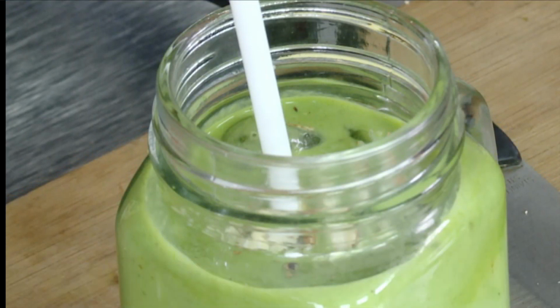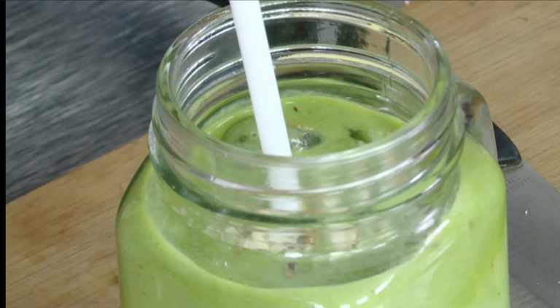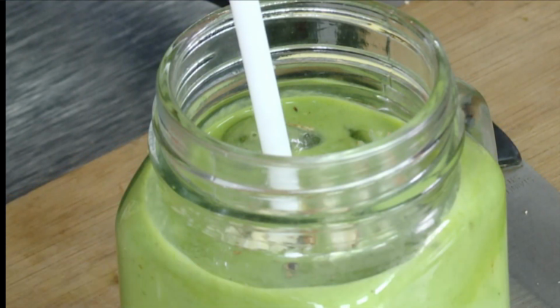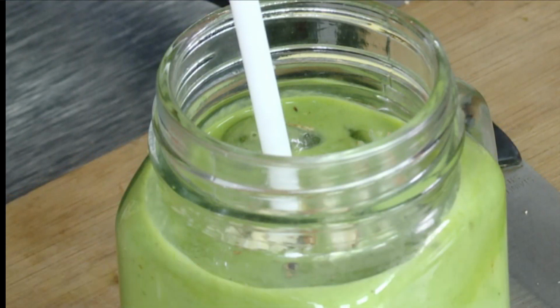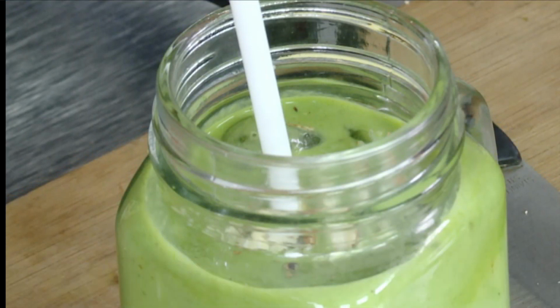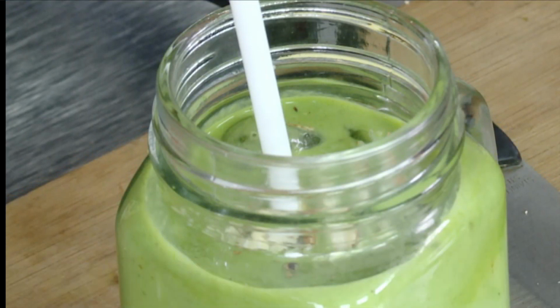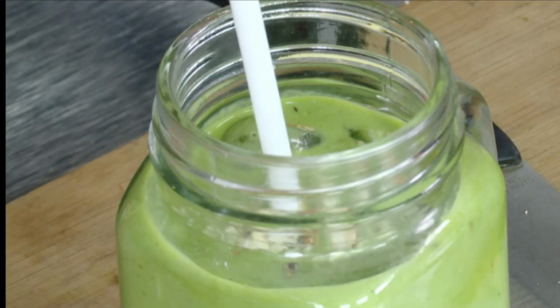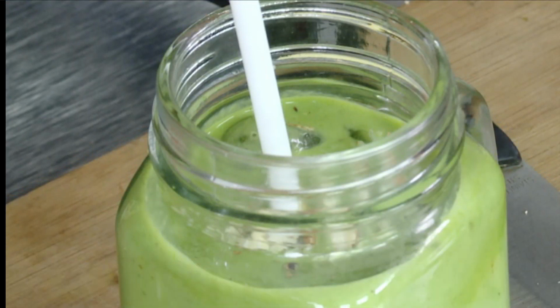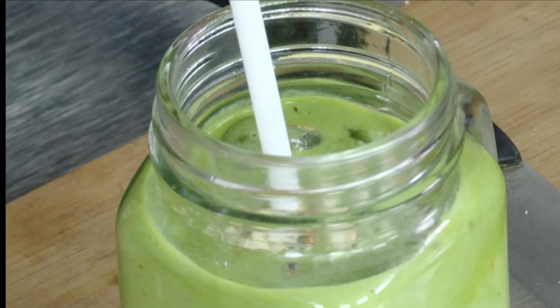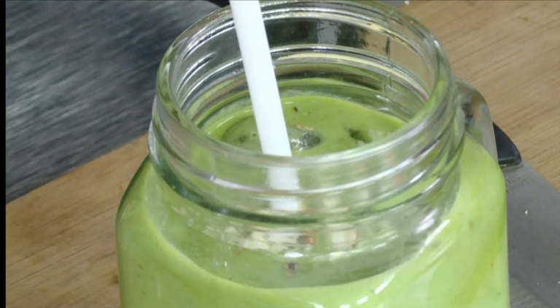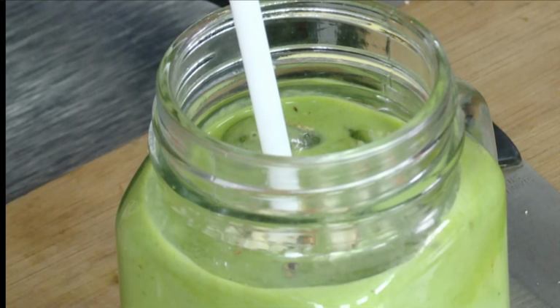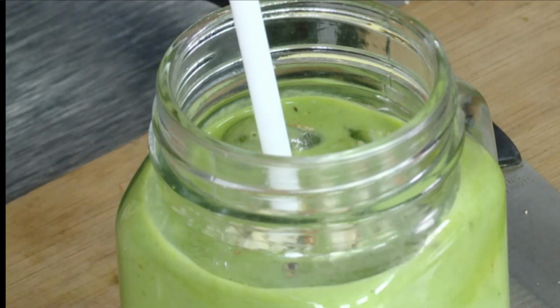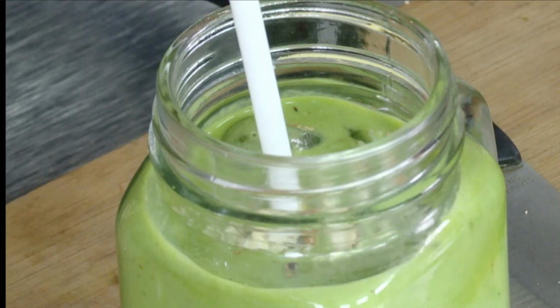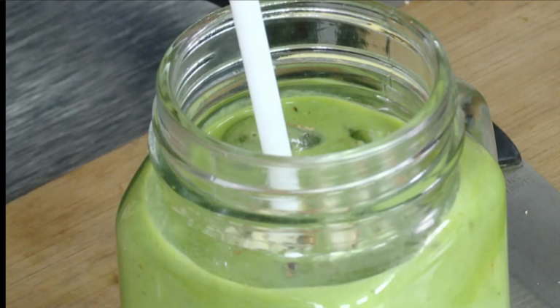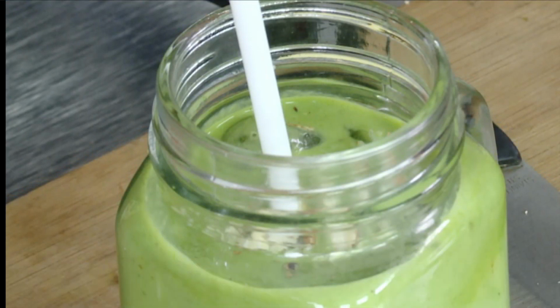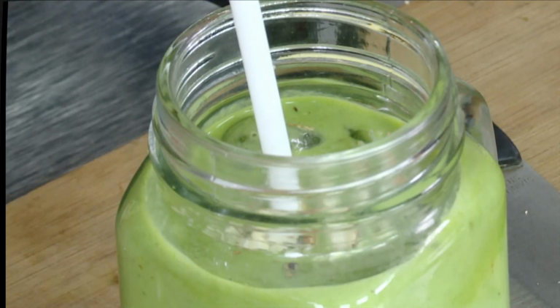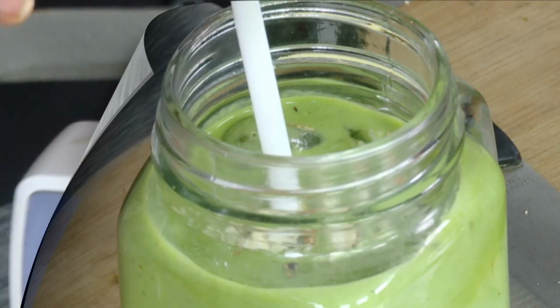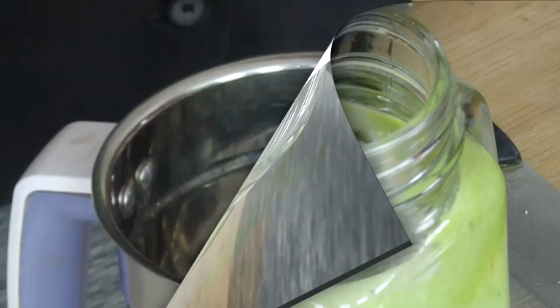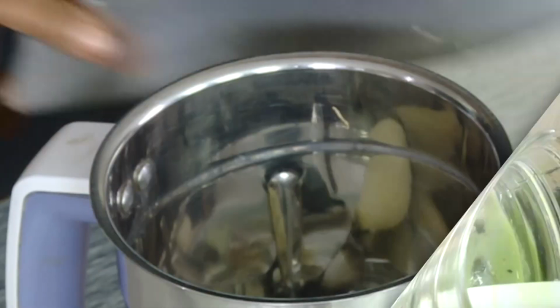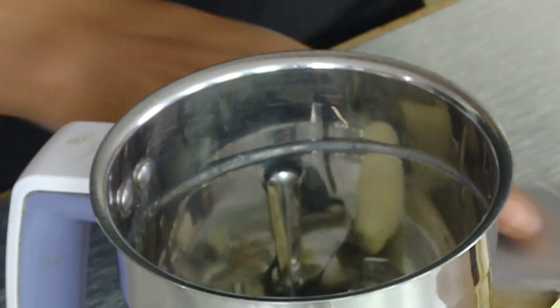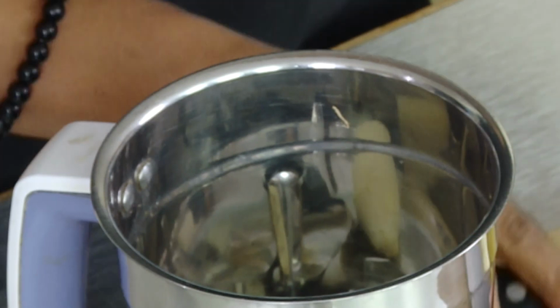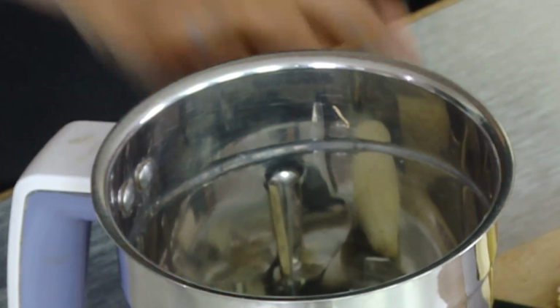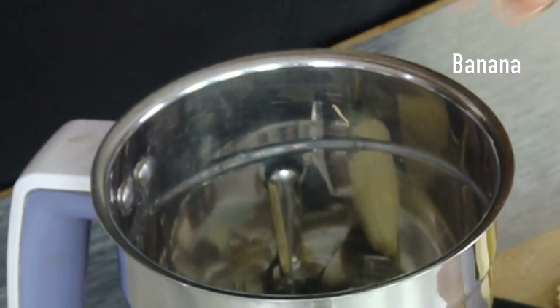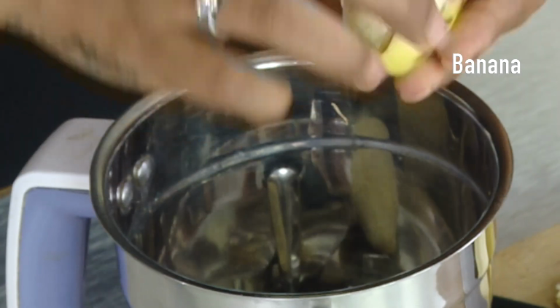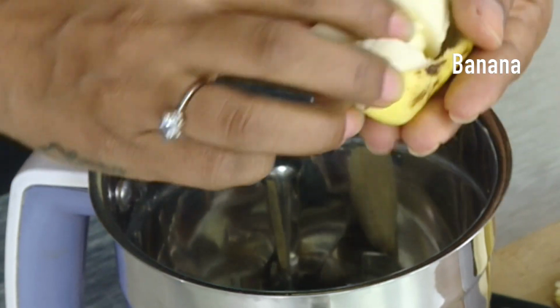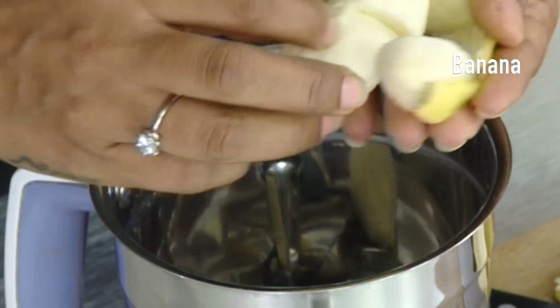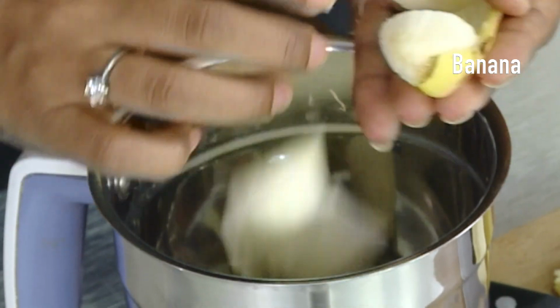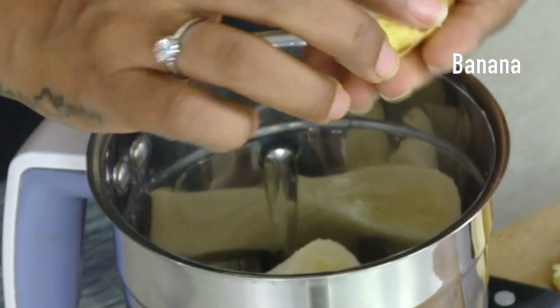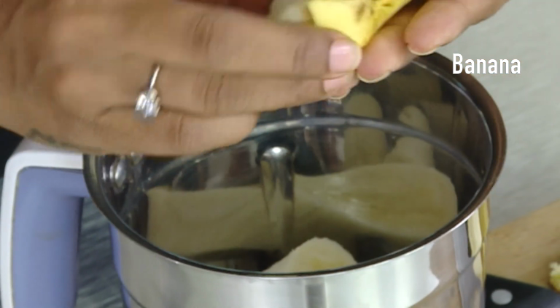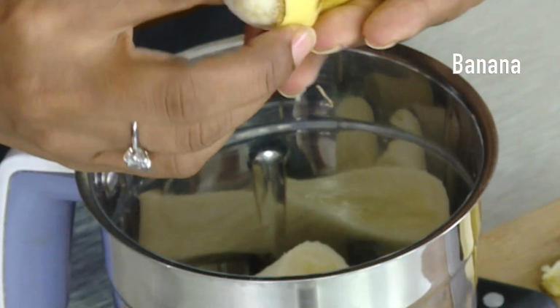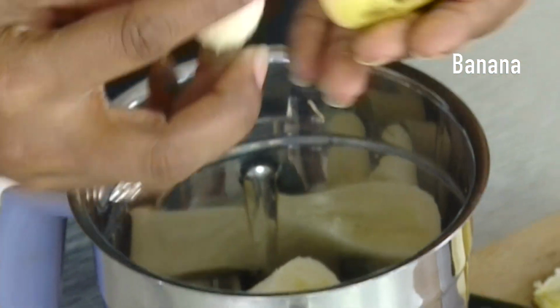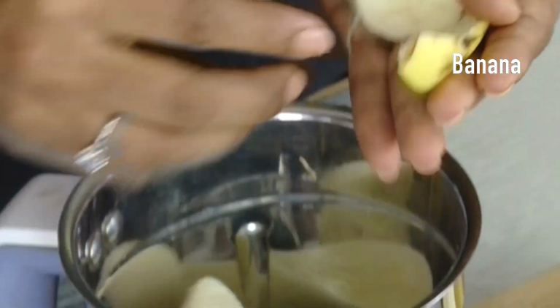Coconut Water Banana Smoothie. First, mix it up.